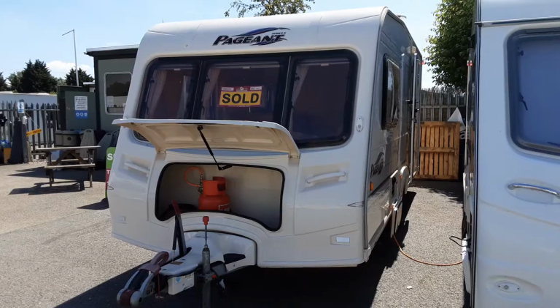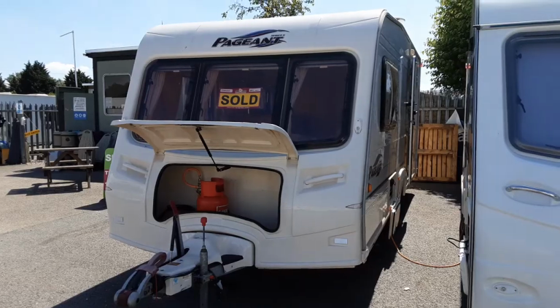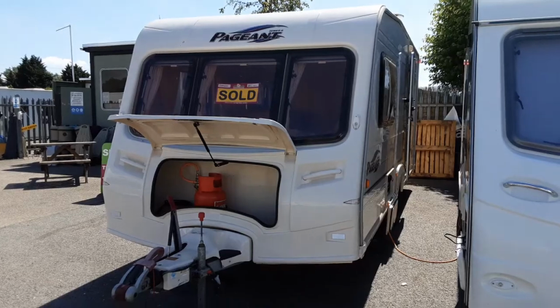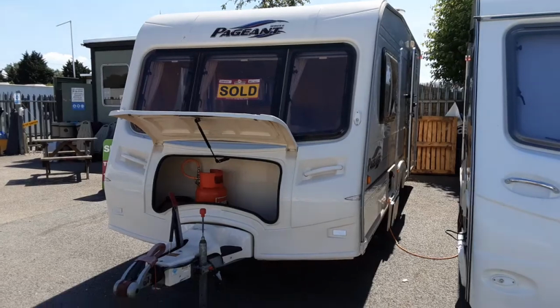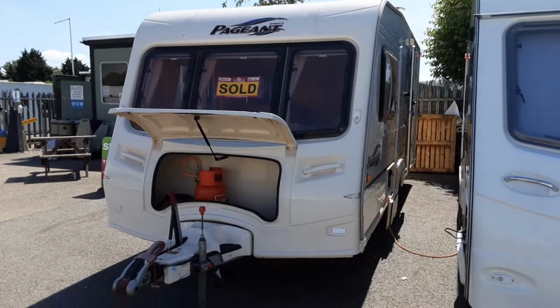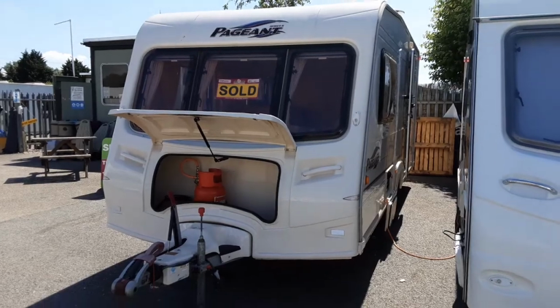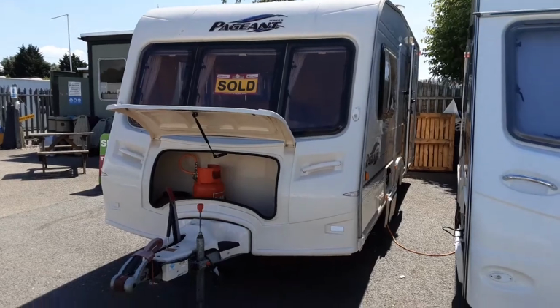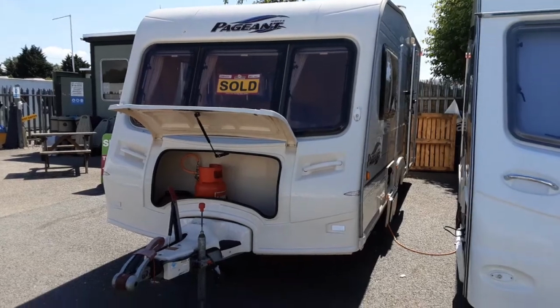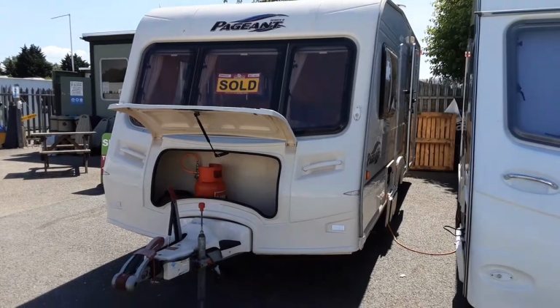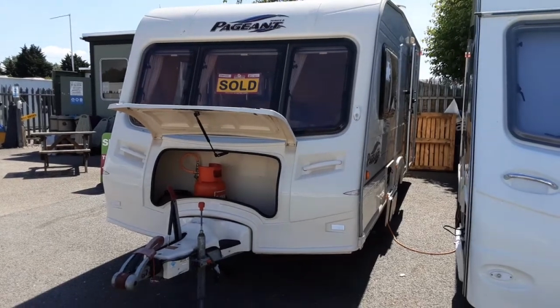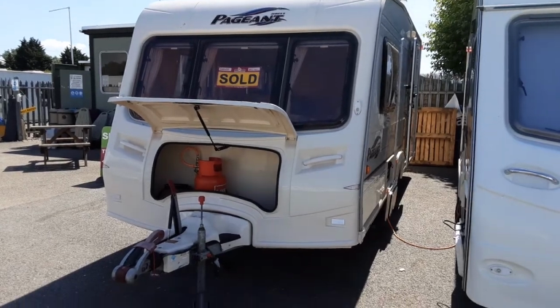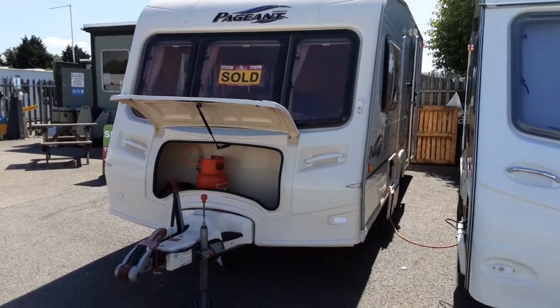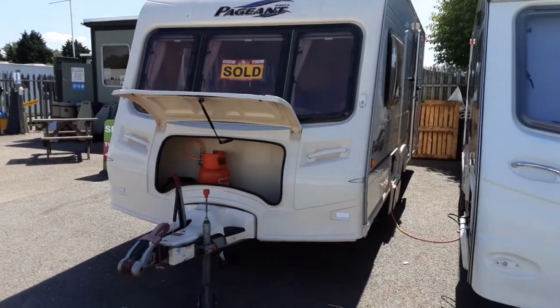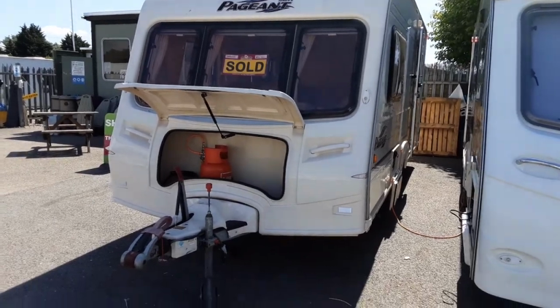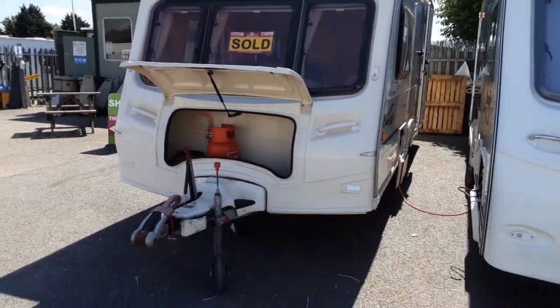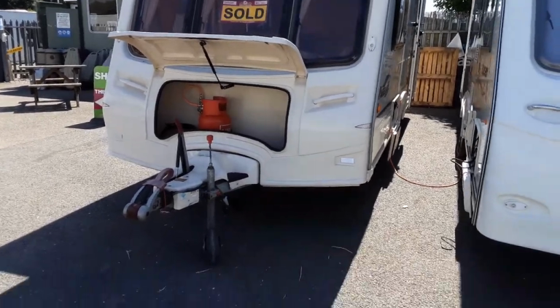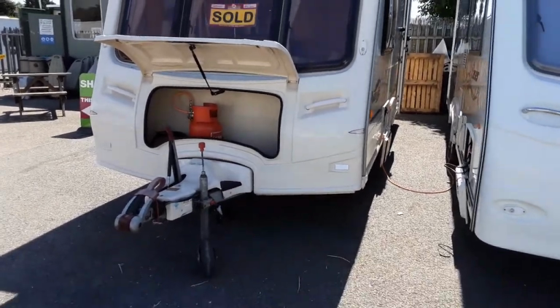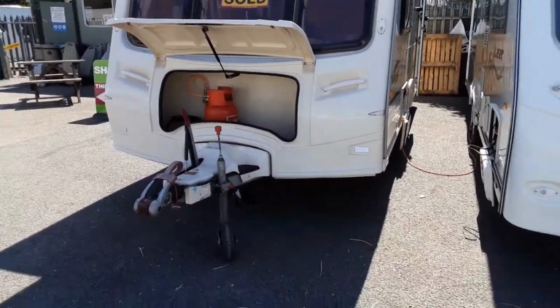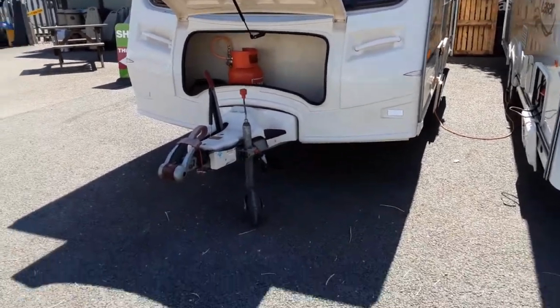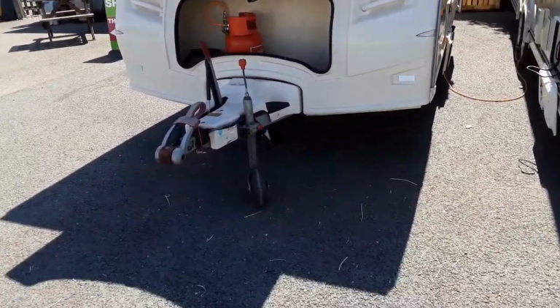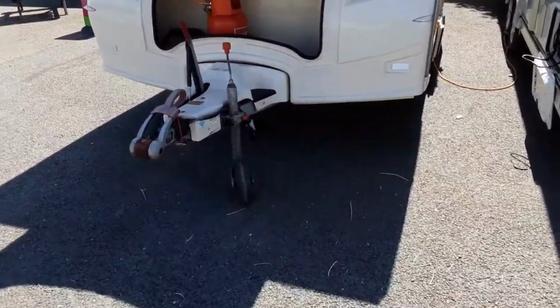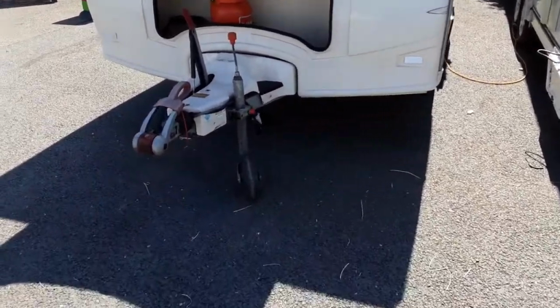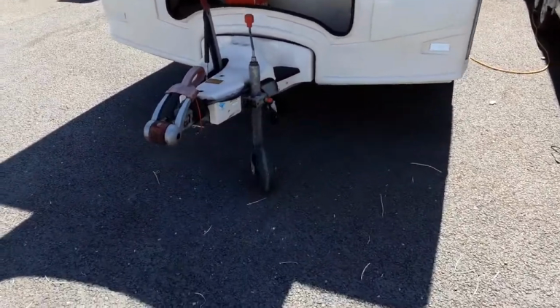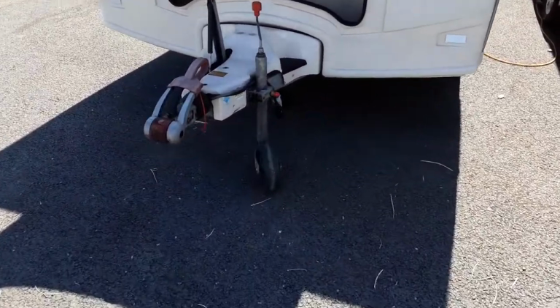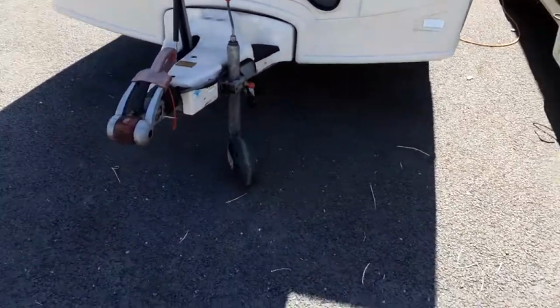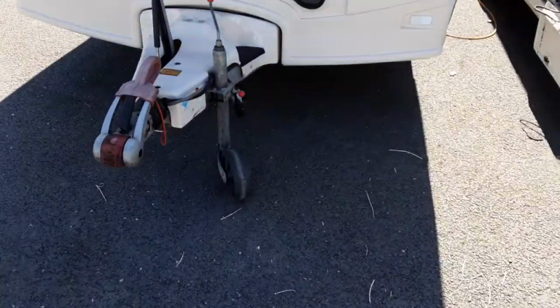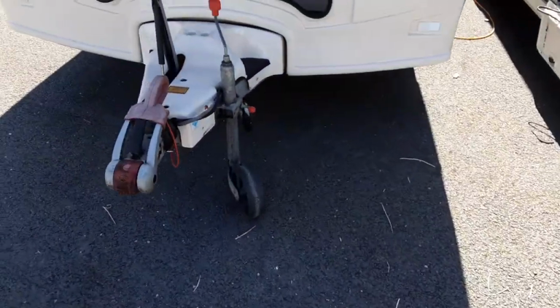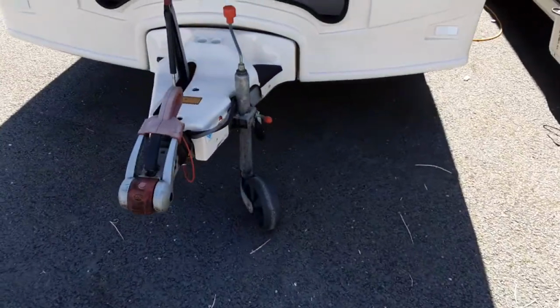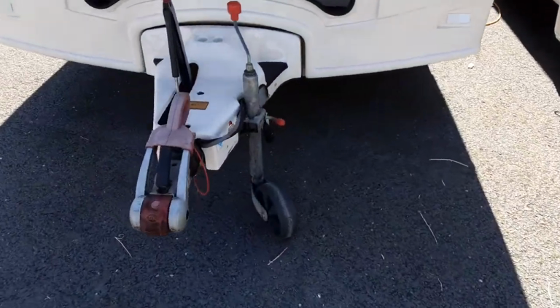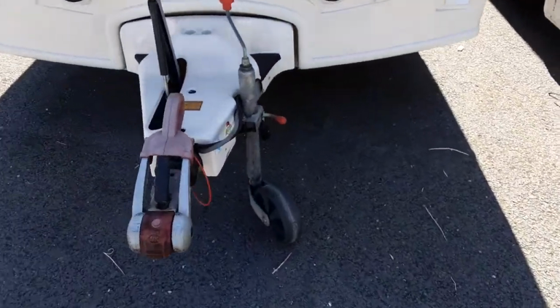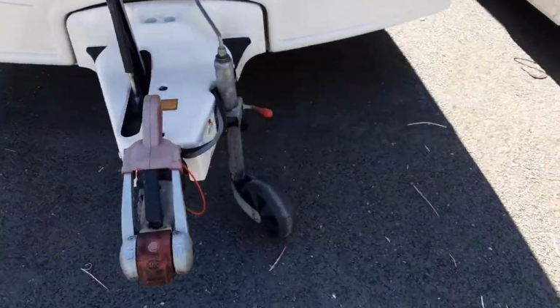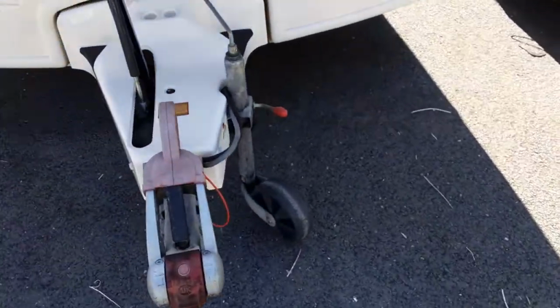This is a Bailey Pageant Monarch. I'm going to take you around the van and show you how it operates. In the front of the van you've got the hitch, jockey wheel and handbrake.